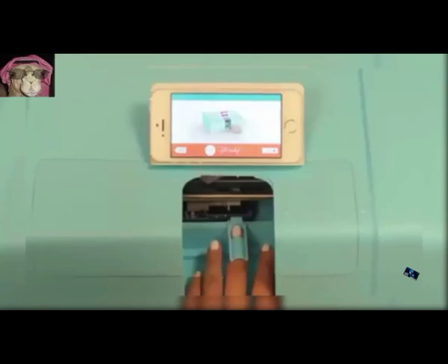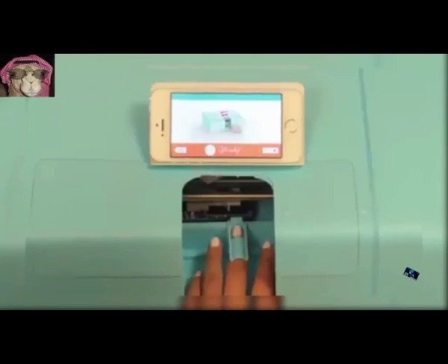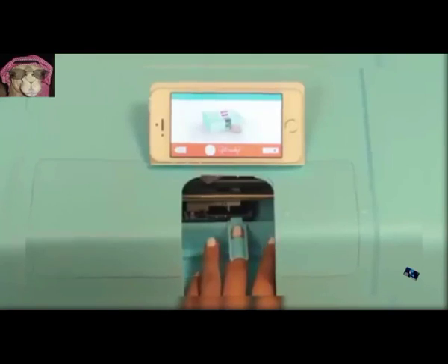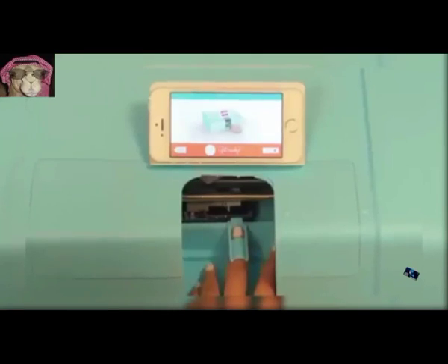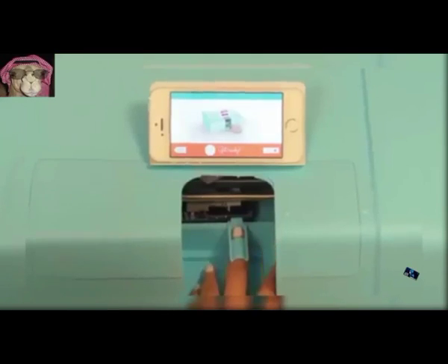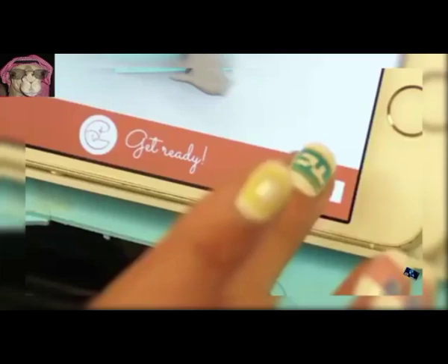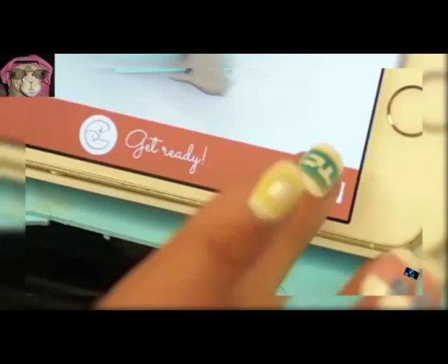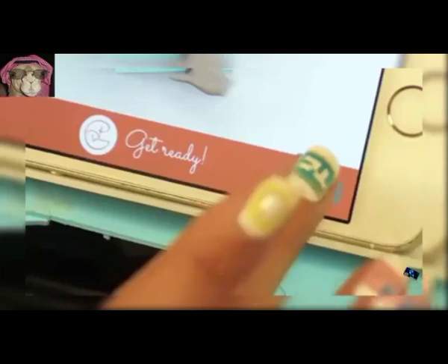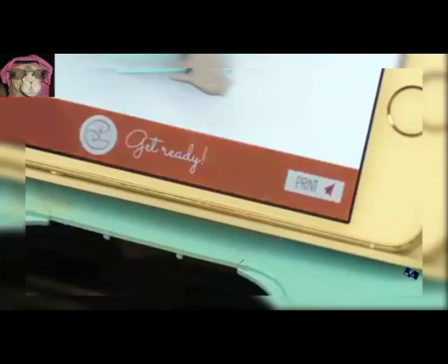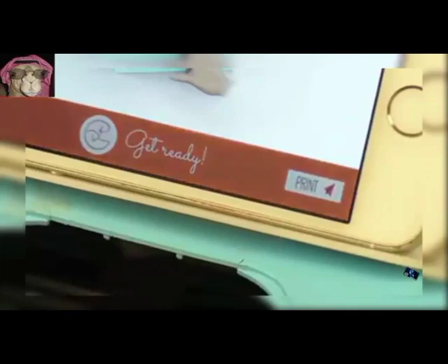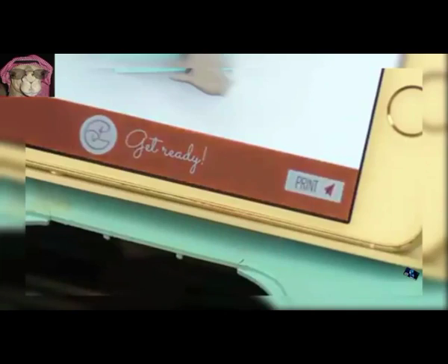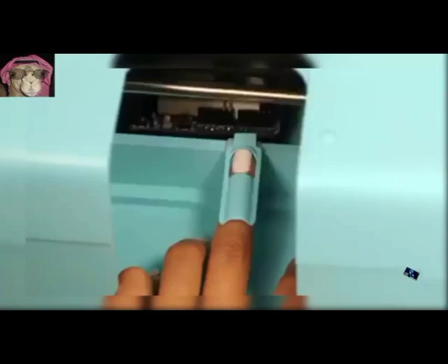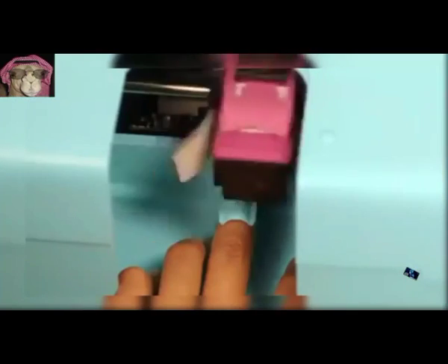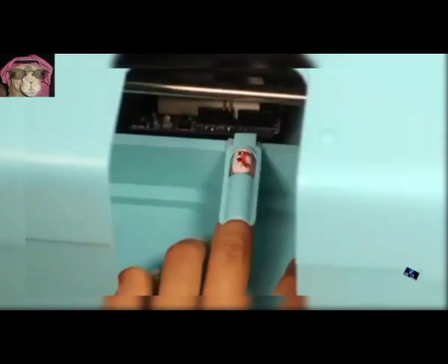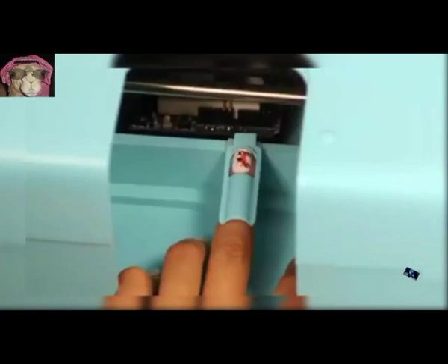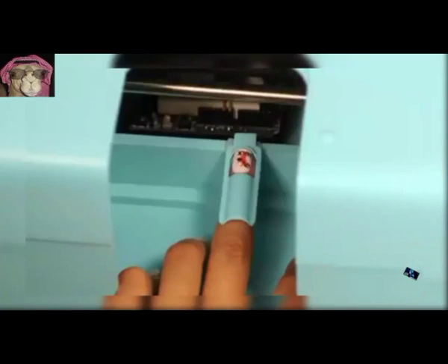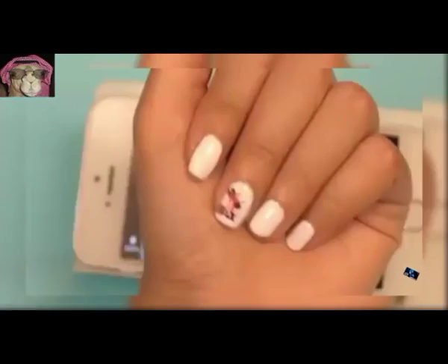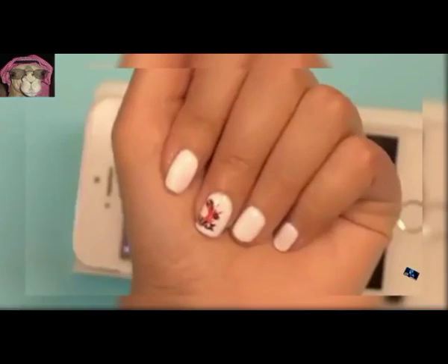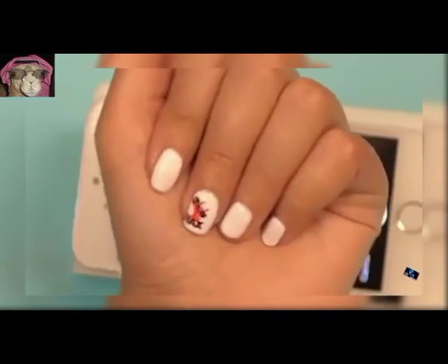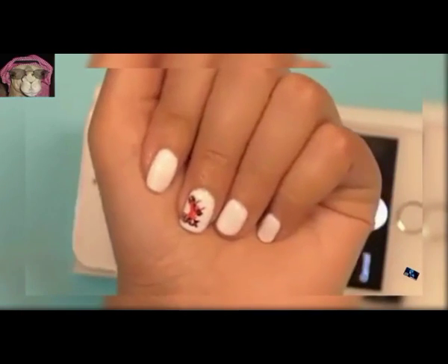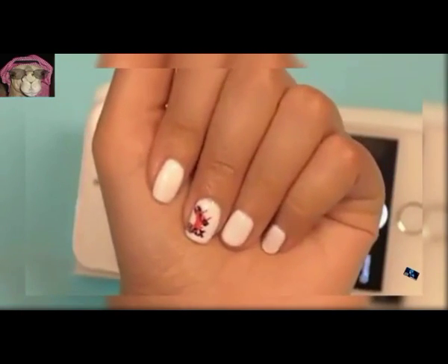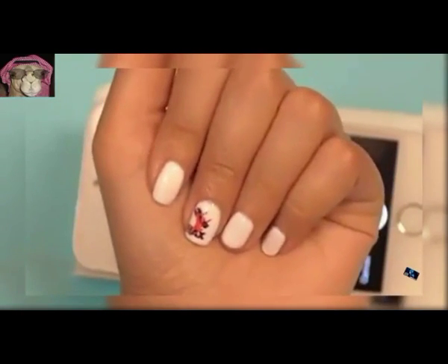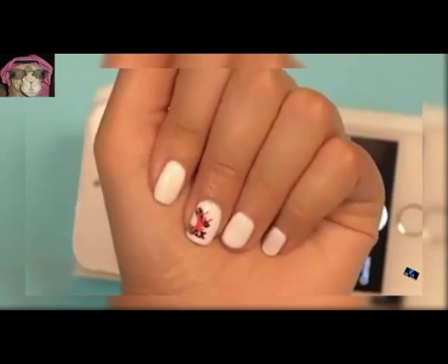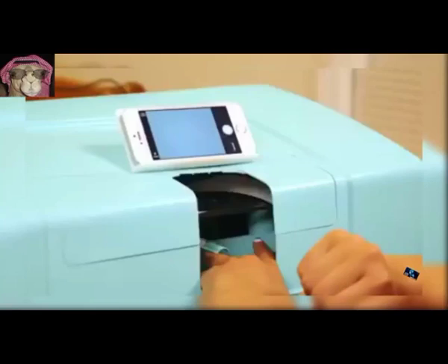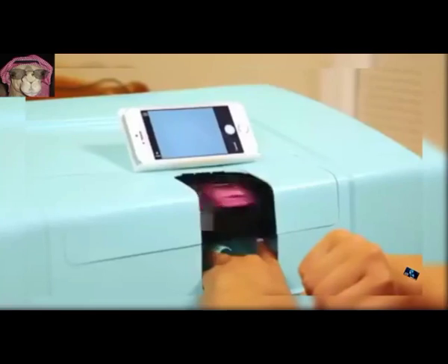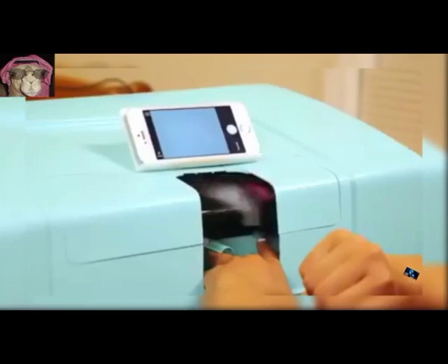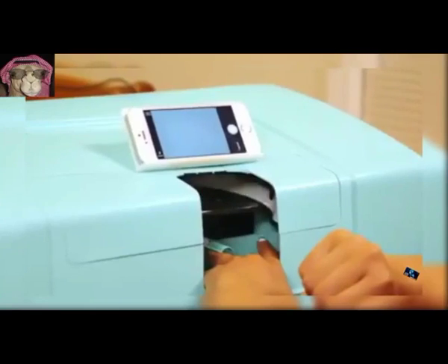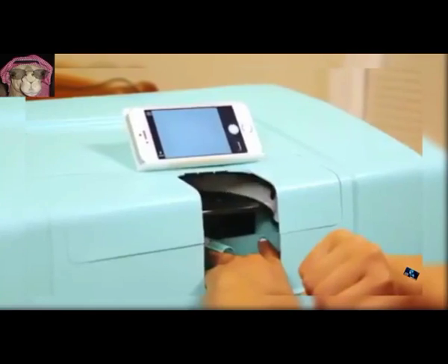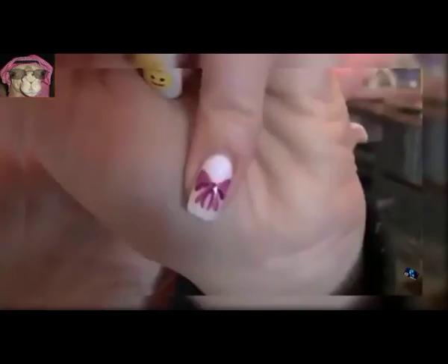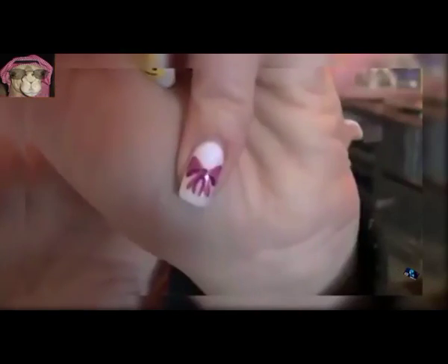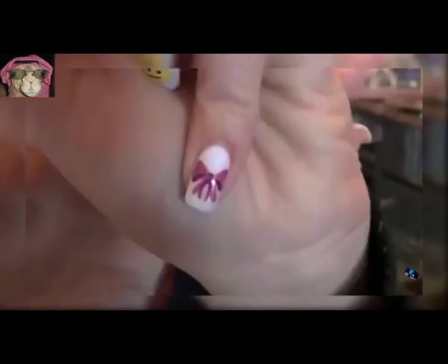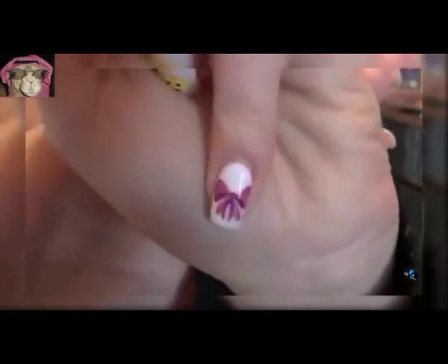16. Nail Art Printer. Prints nail art directly onto your fingertips with your smartphone.